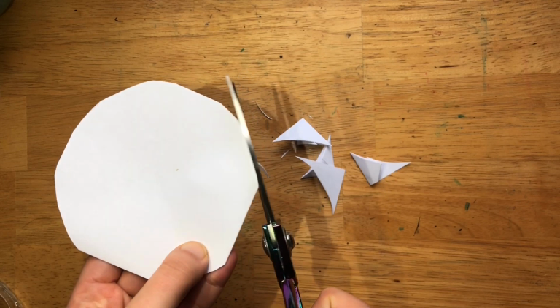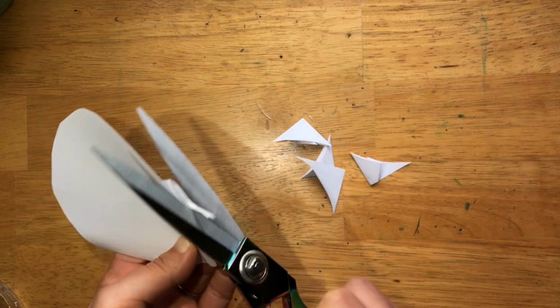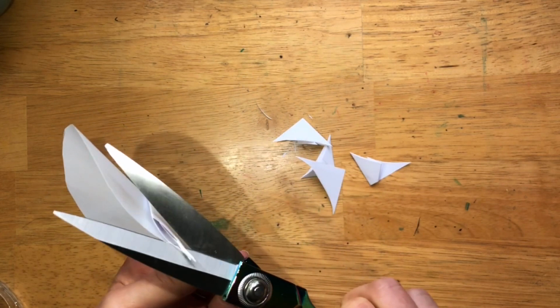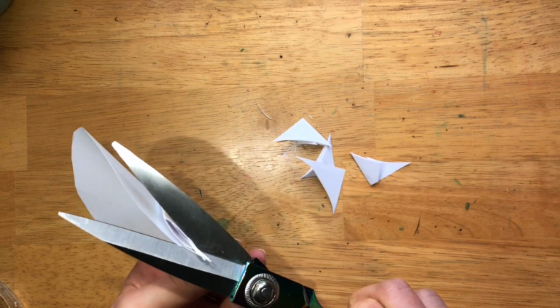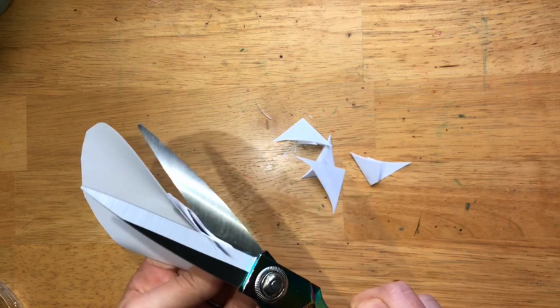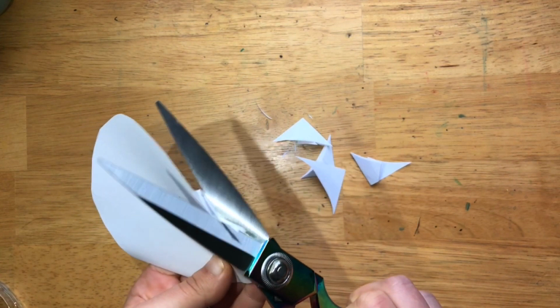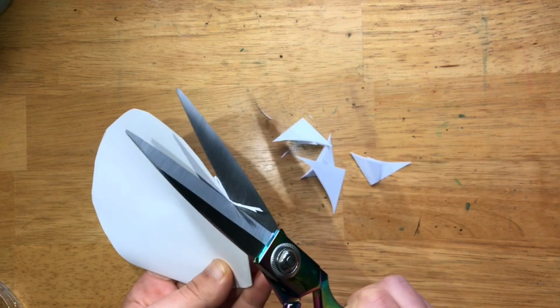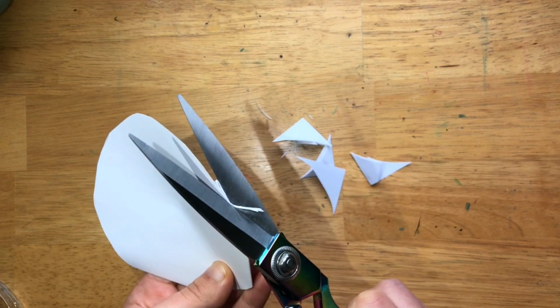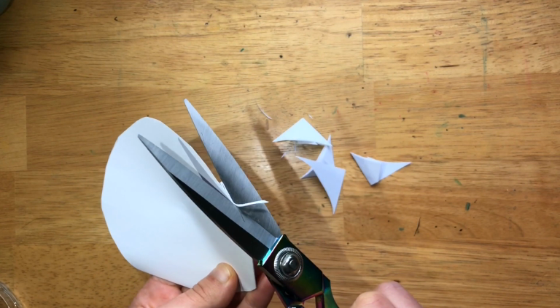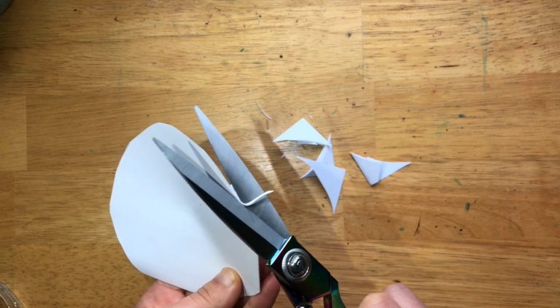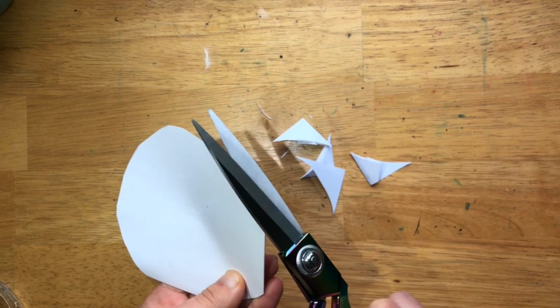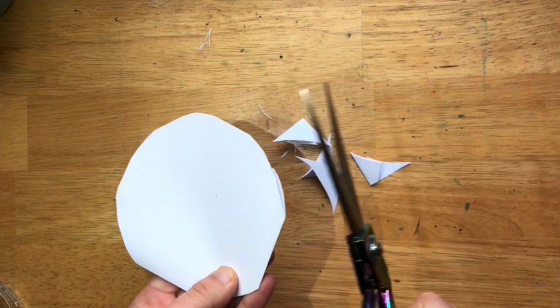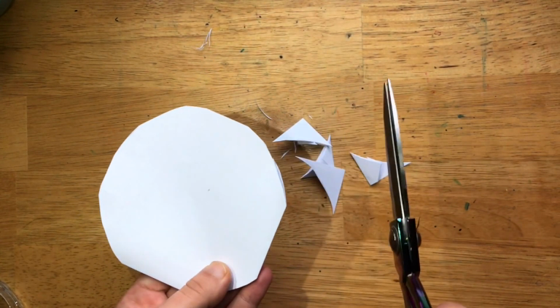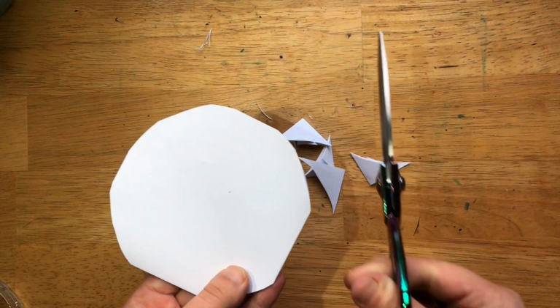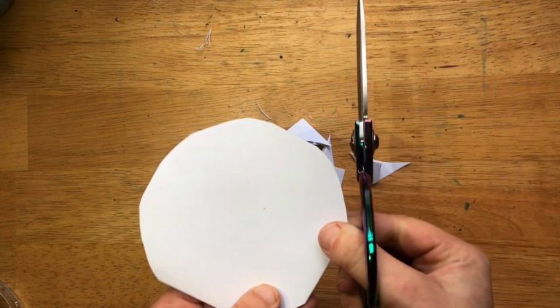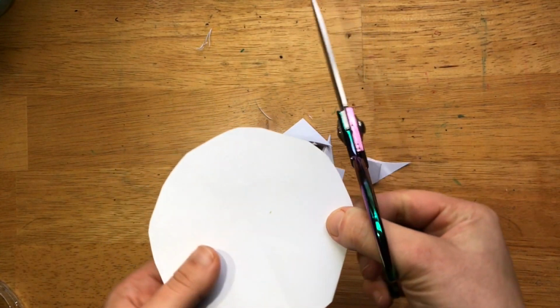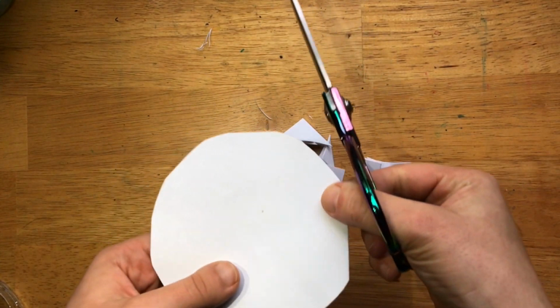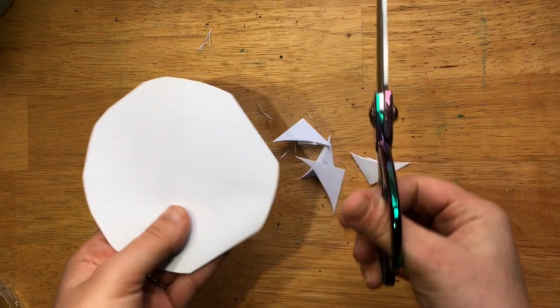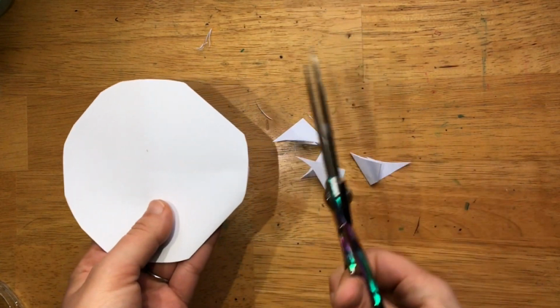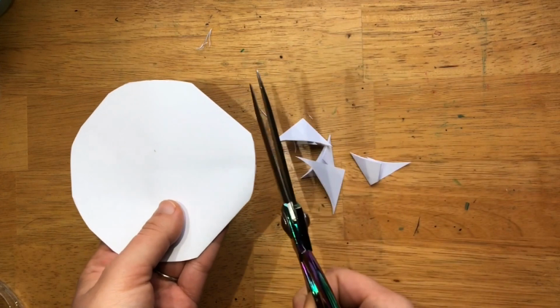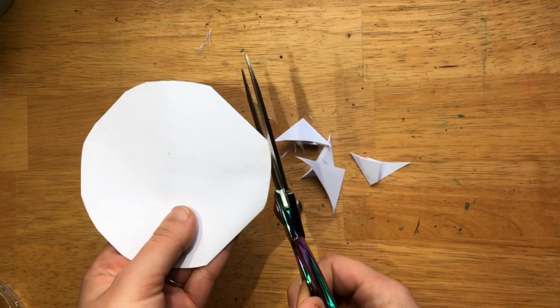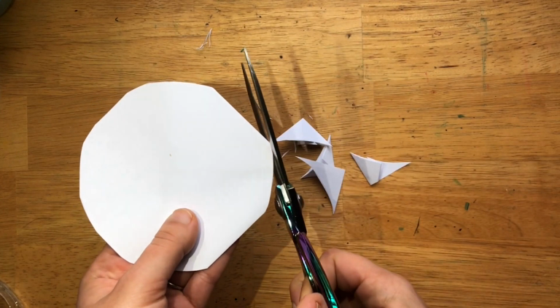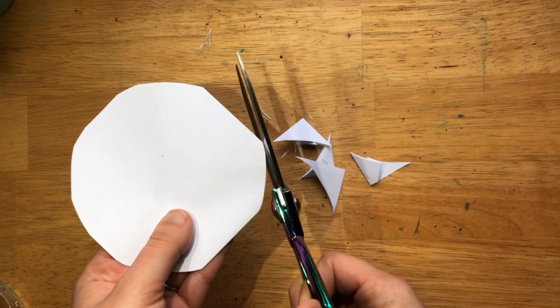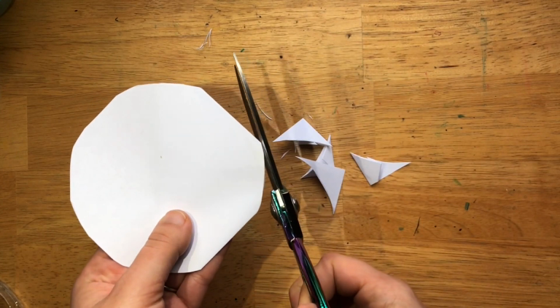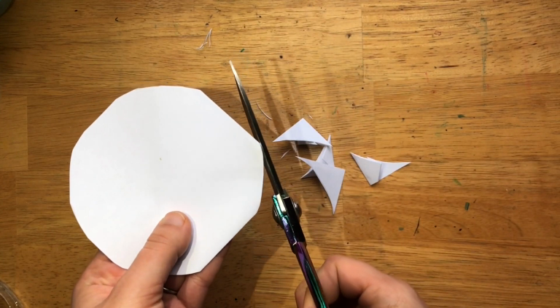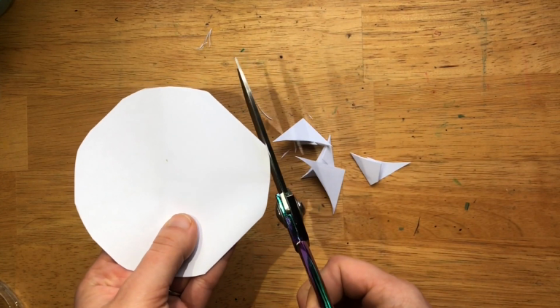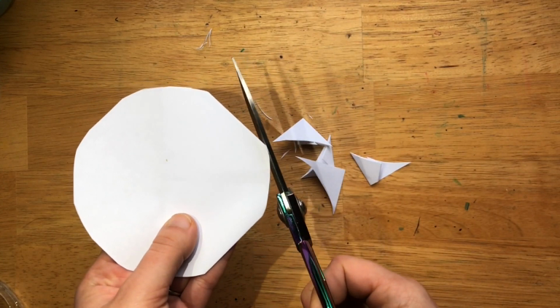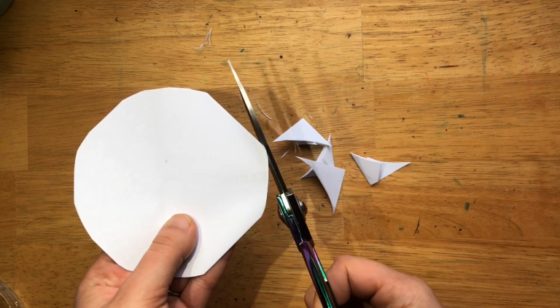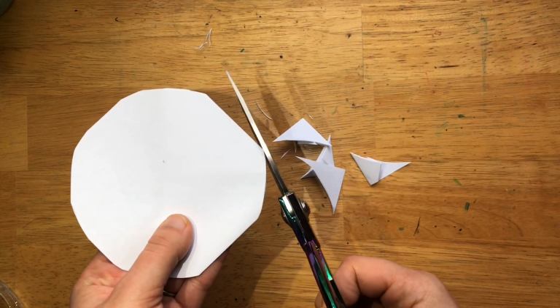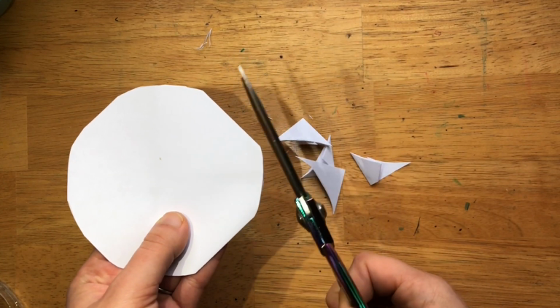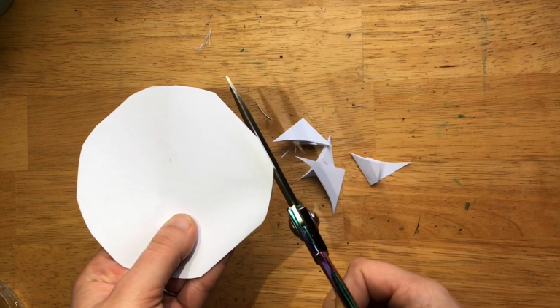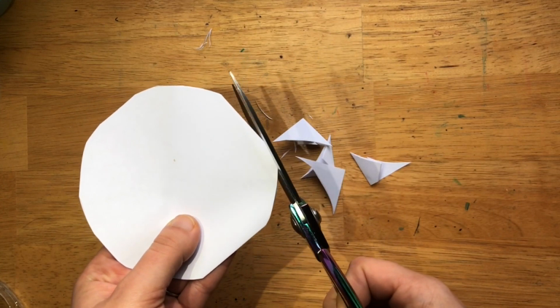Oh, I regret cutting from there. Maybe a little smoother here.